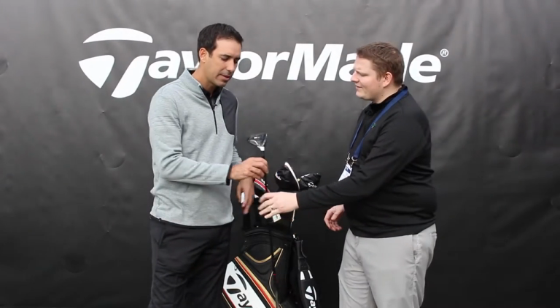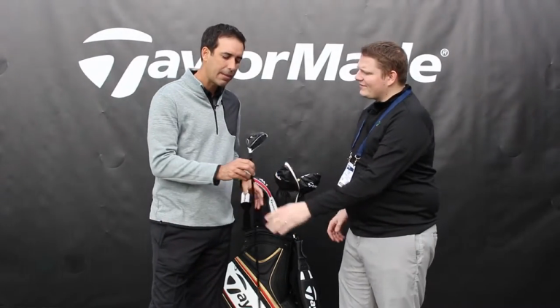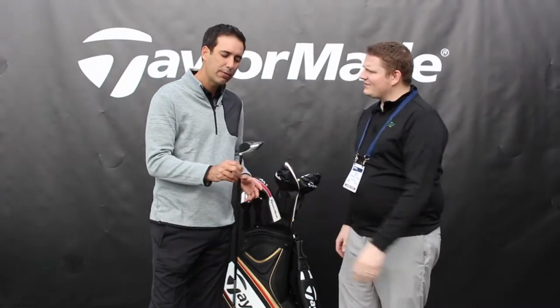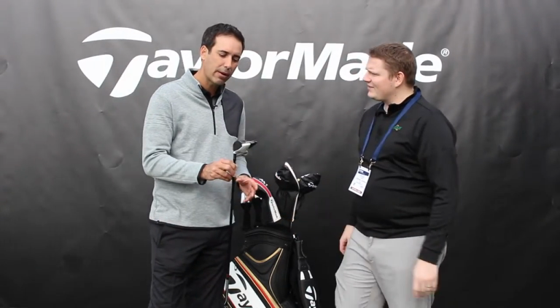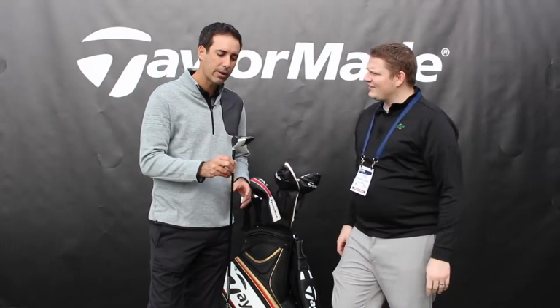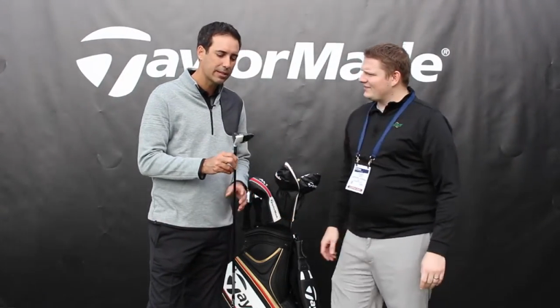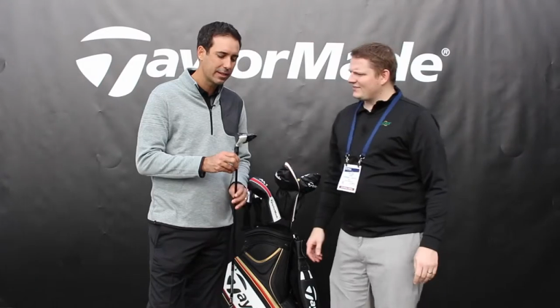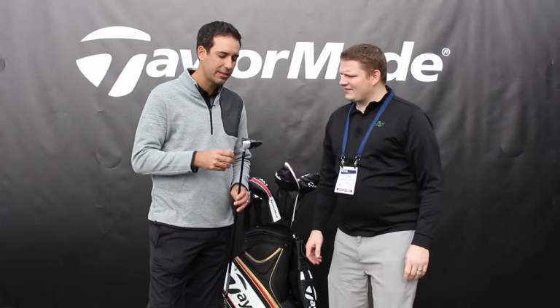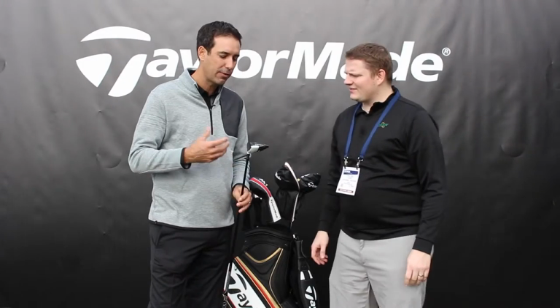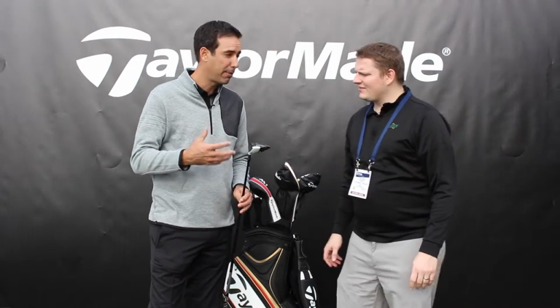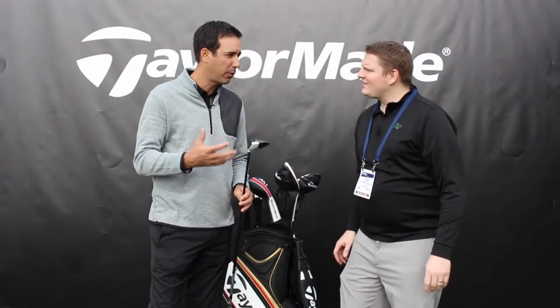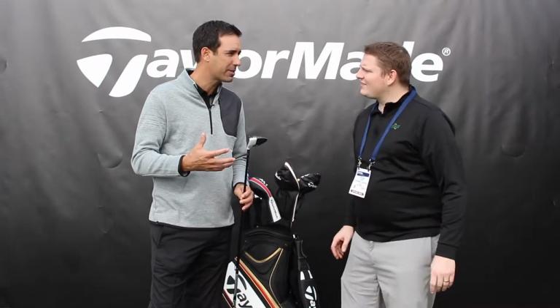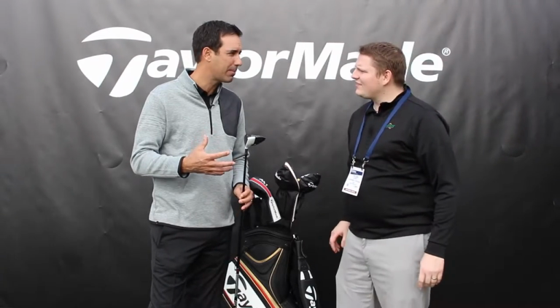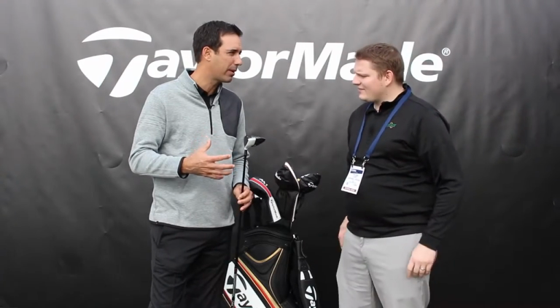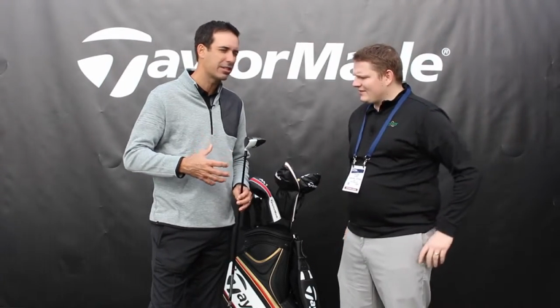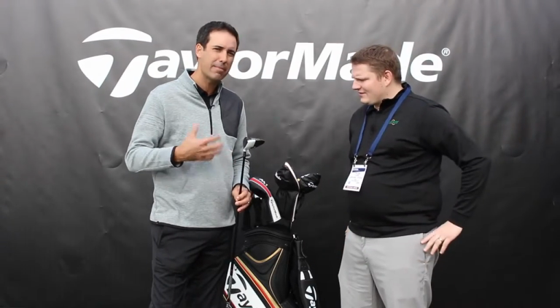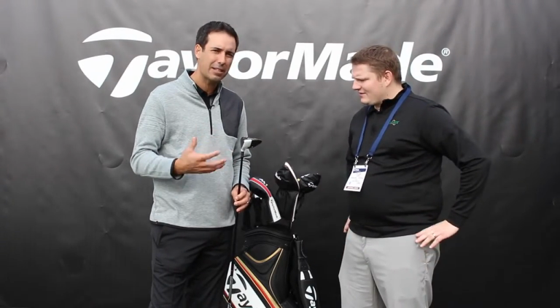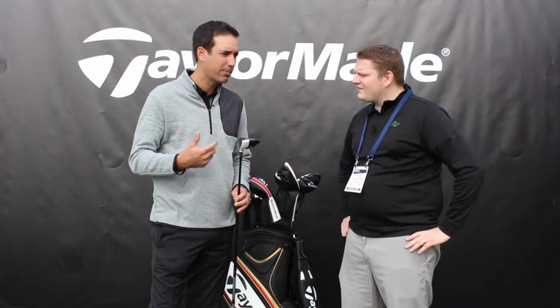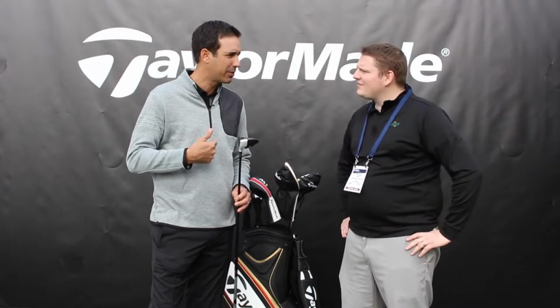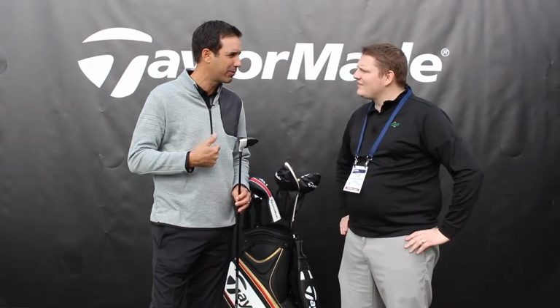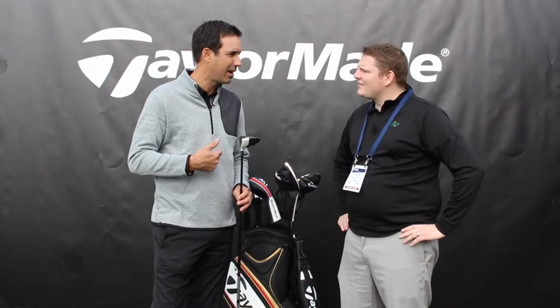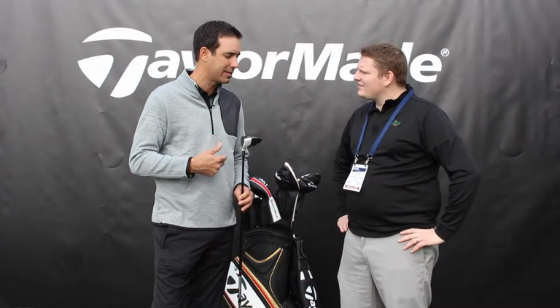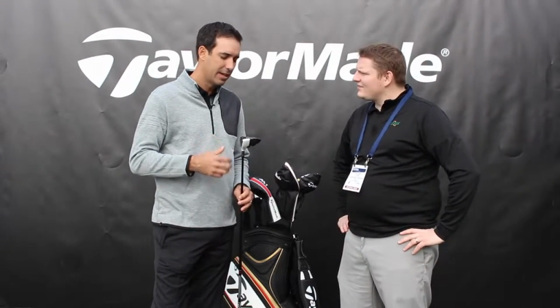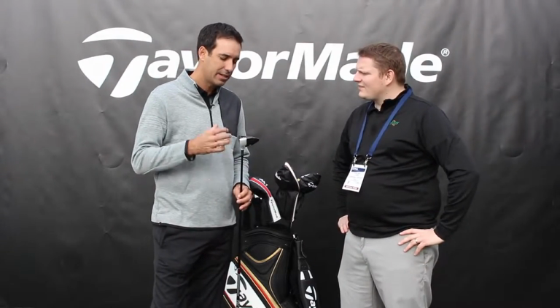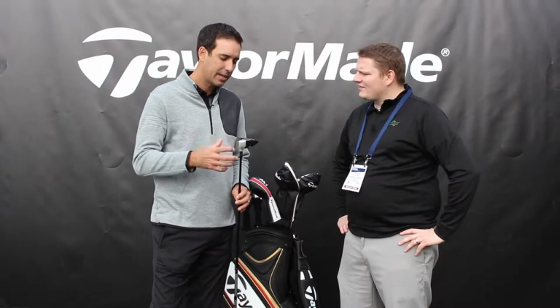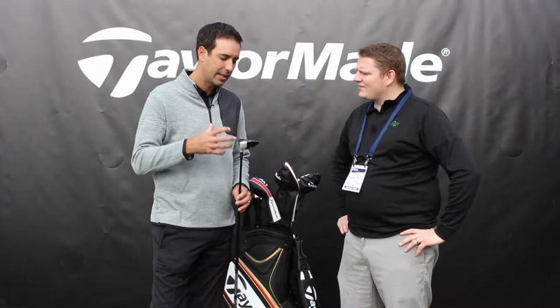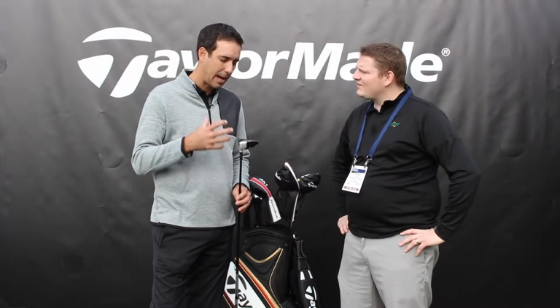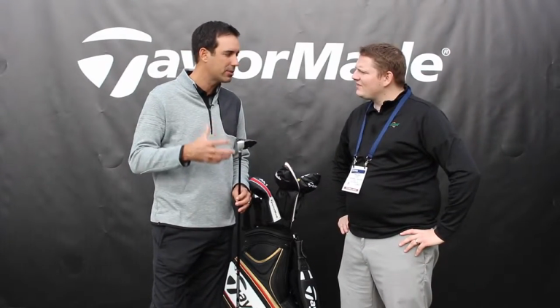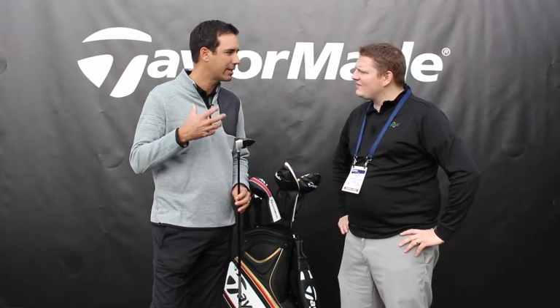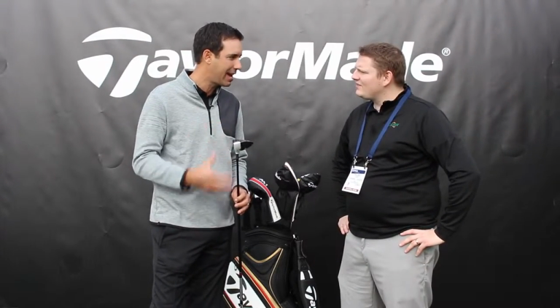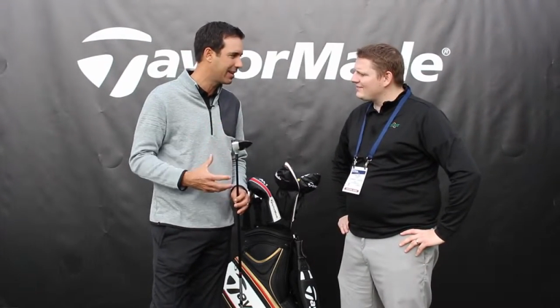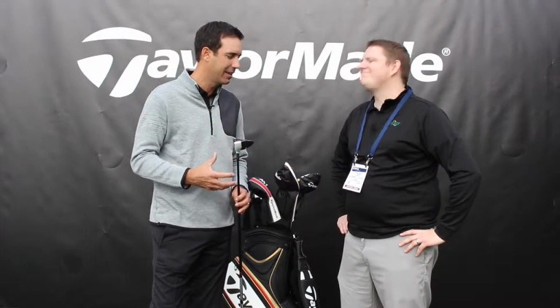So the M2 Fairway Wood, from a performance standpoint, is a massive breakthrough for us. This thing is an absolute cannon.